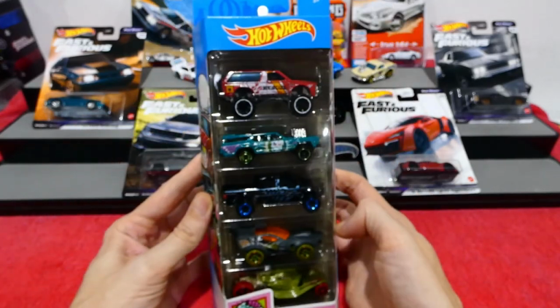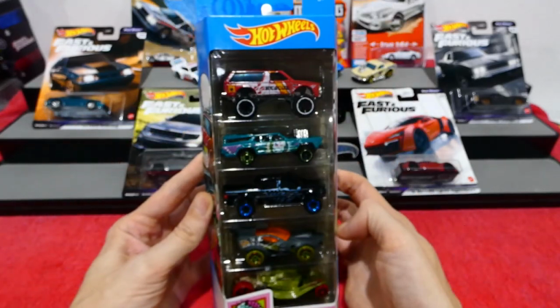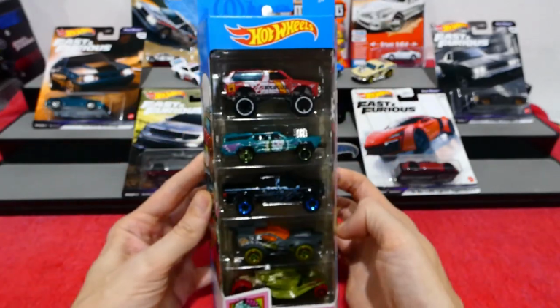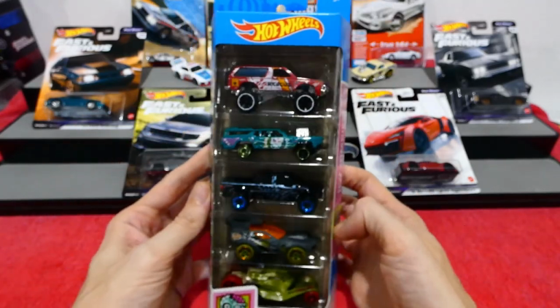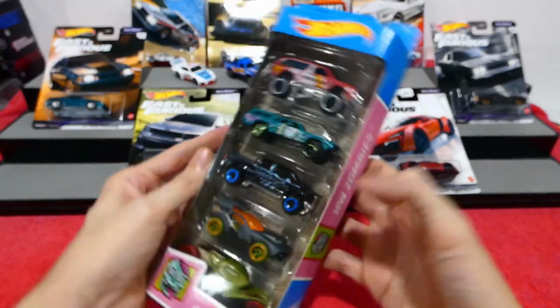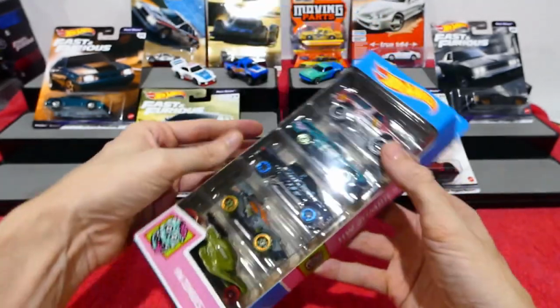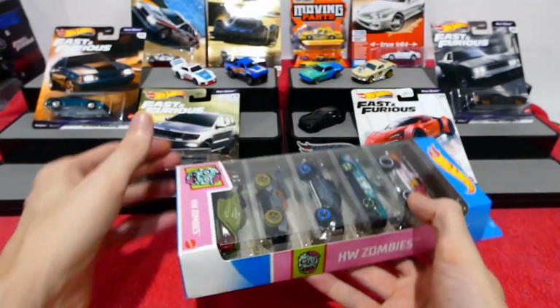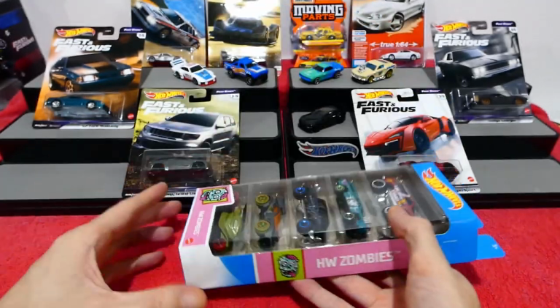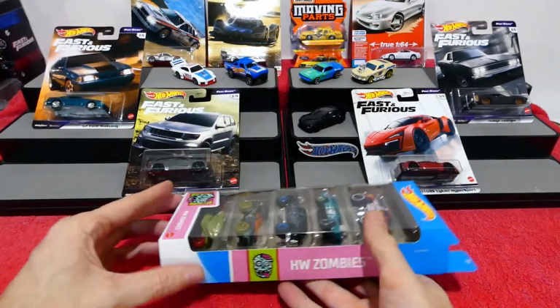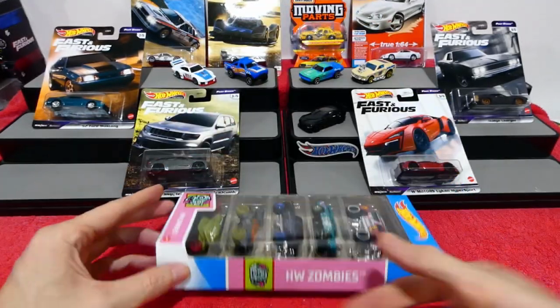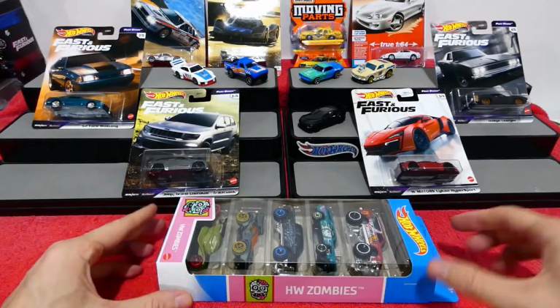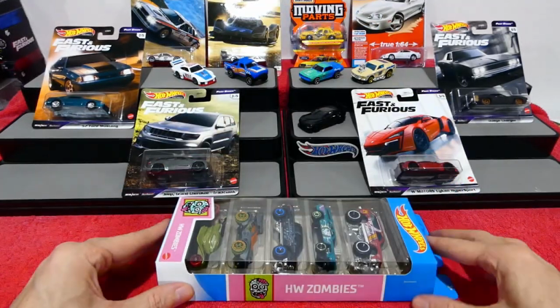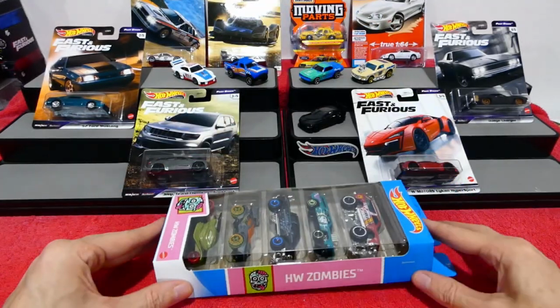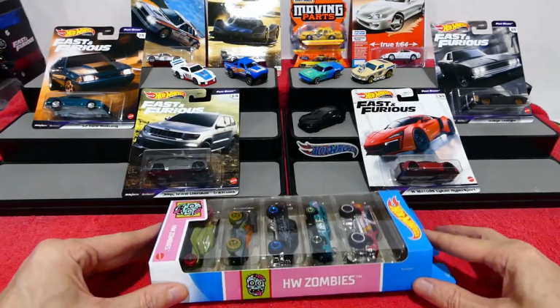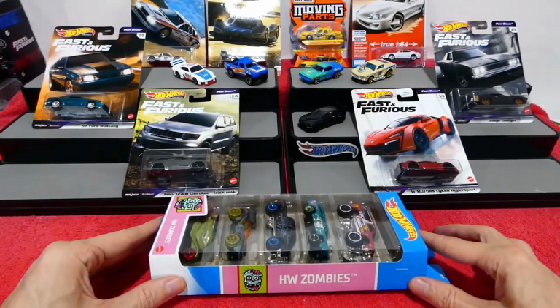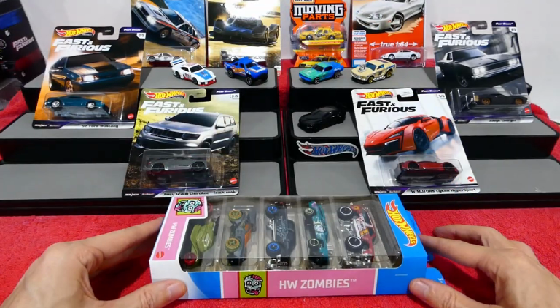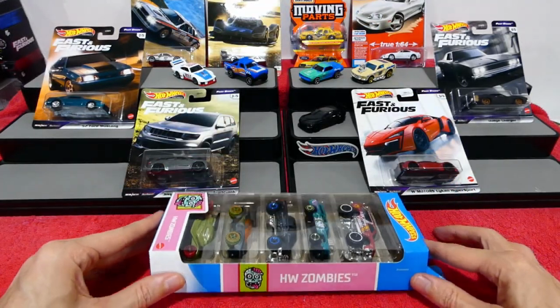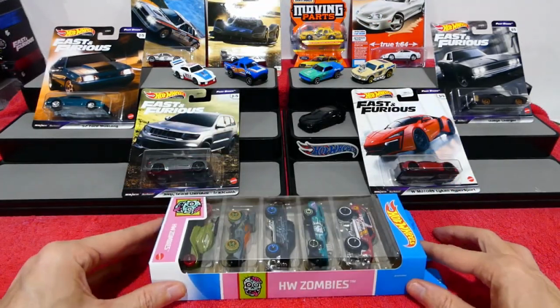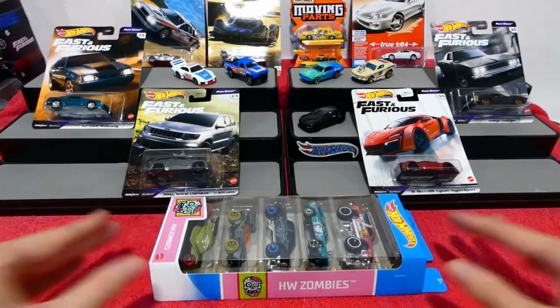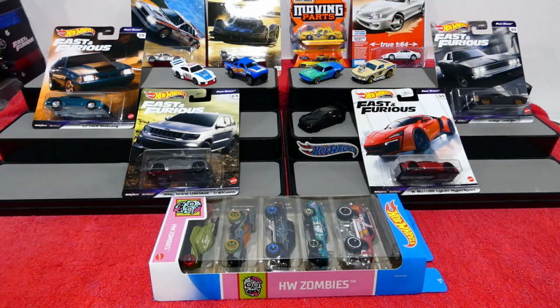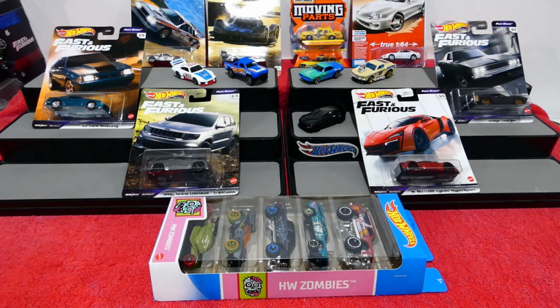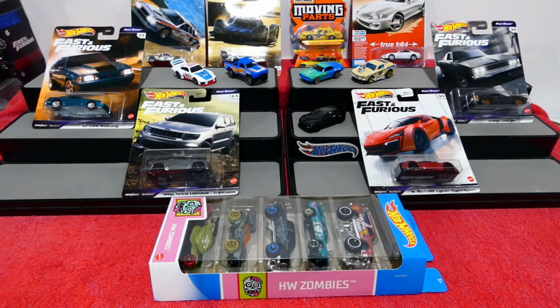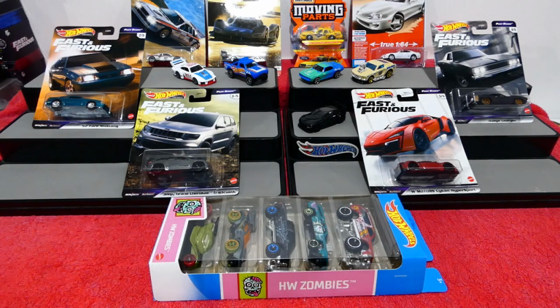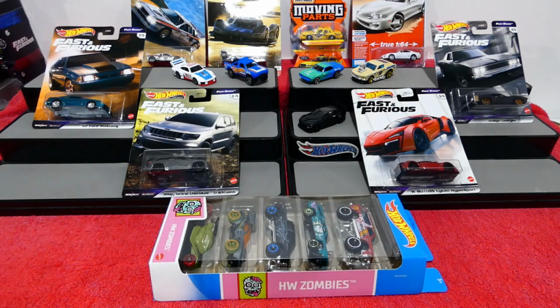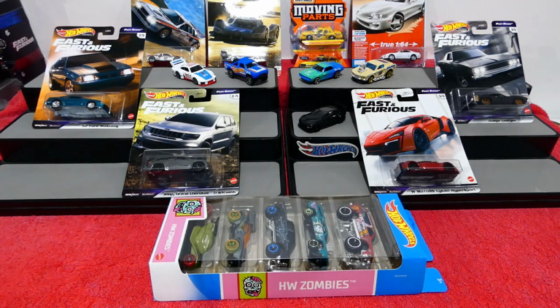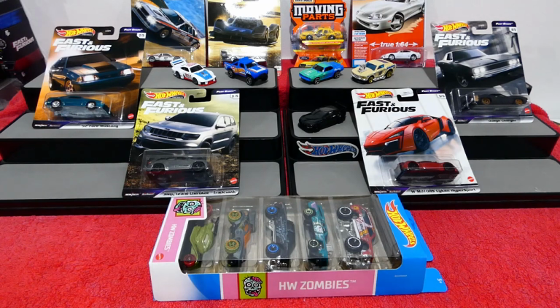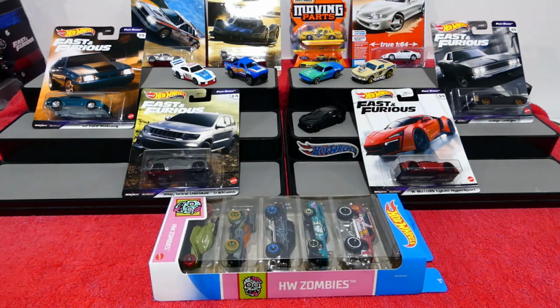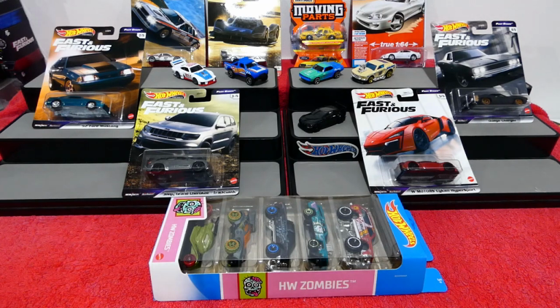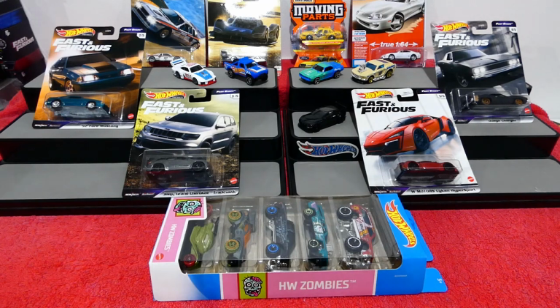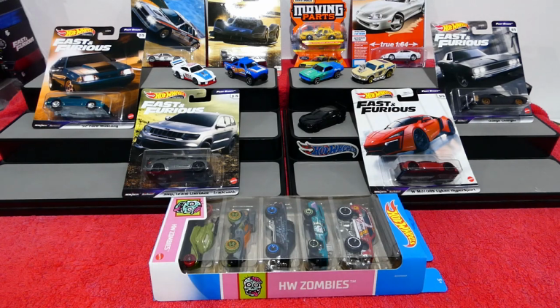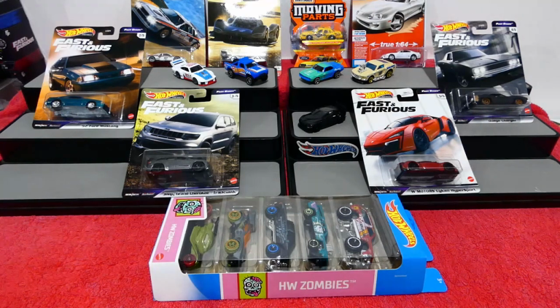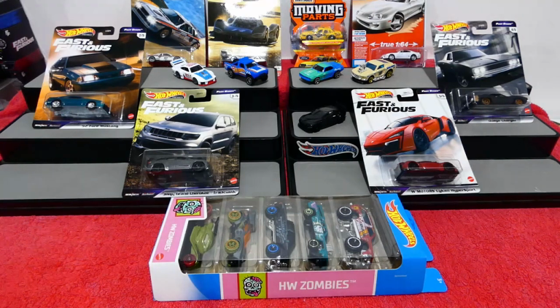Be sure to come back later on this week and we'll check out the Hot Wheels Zombies 5 Pack.